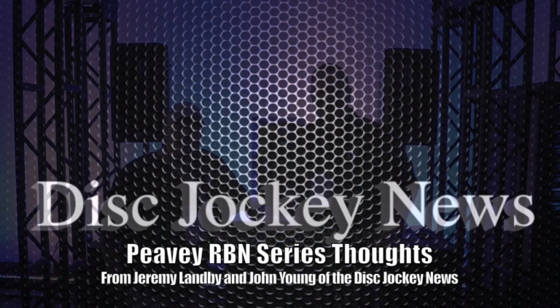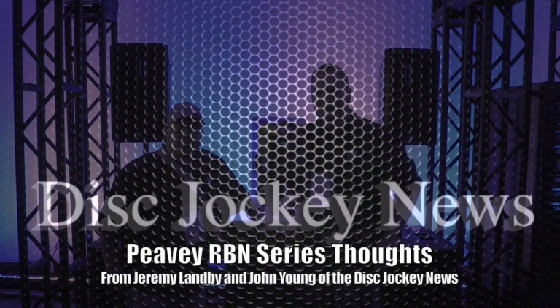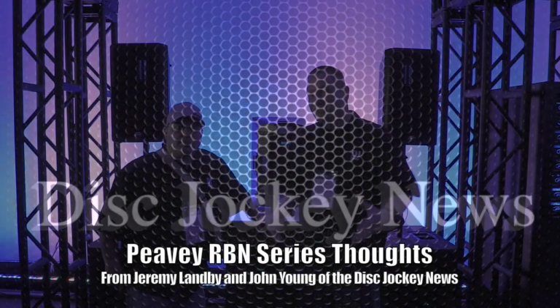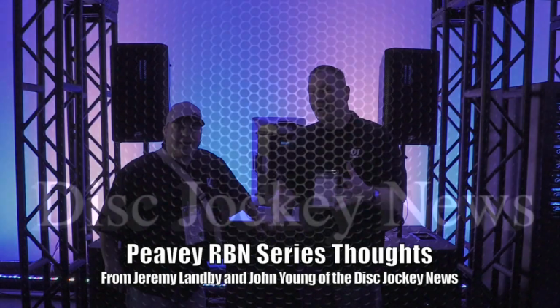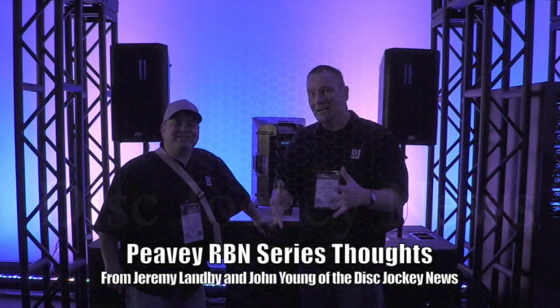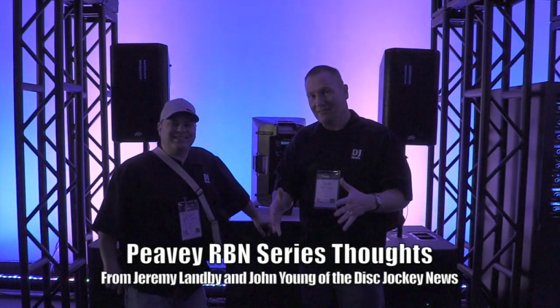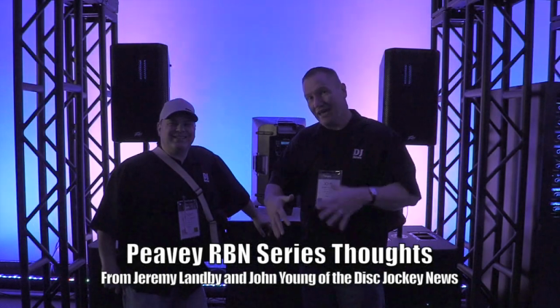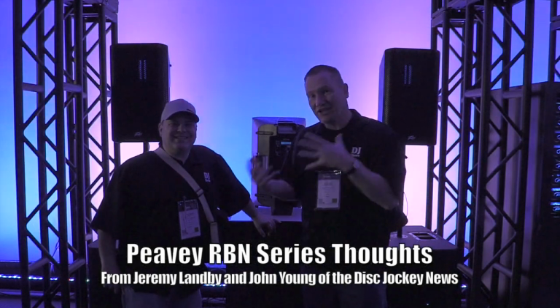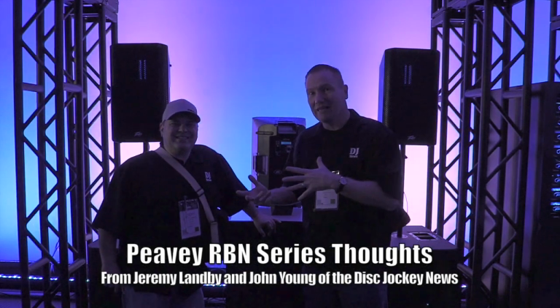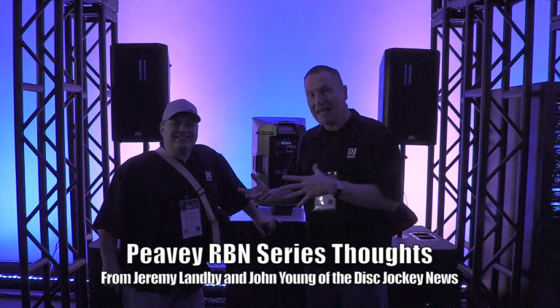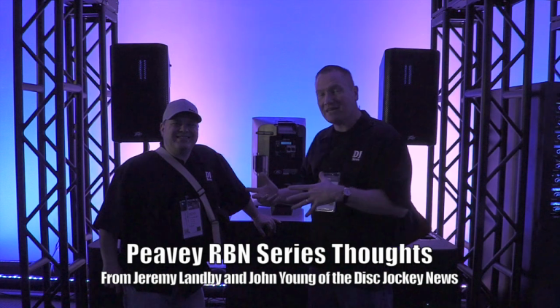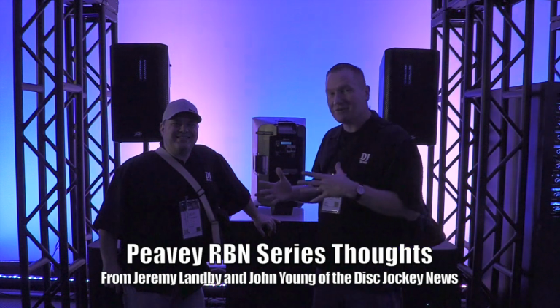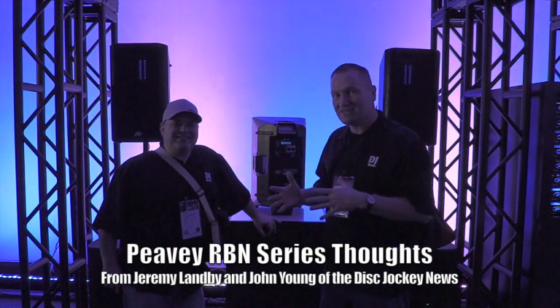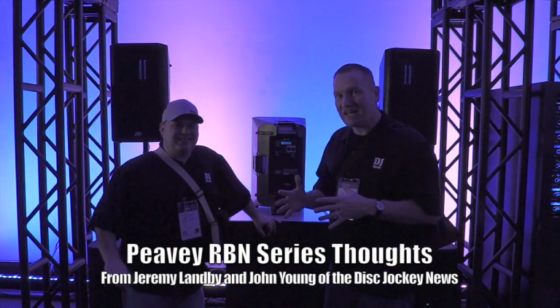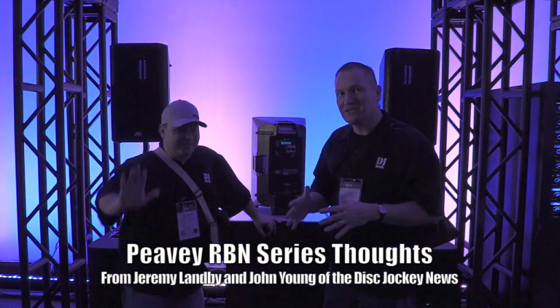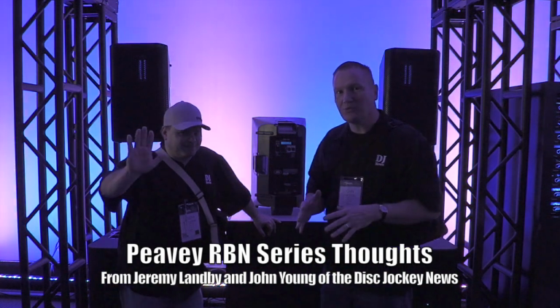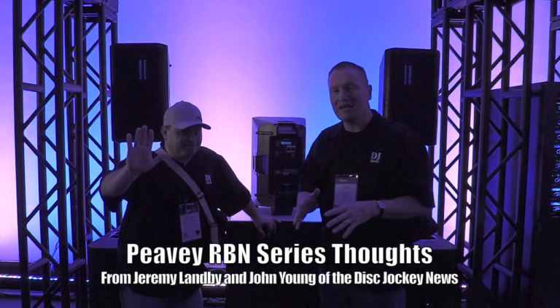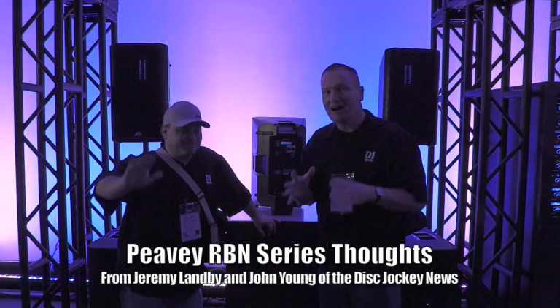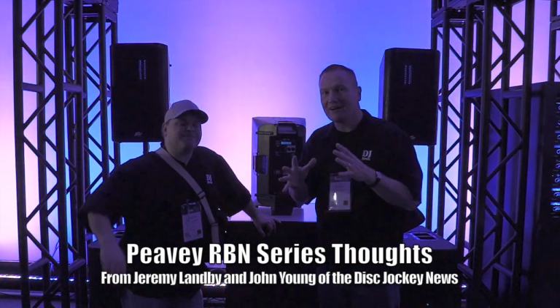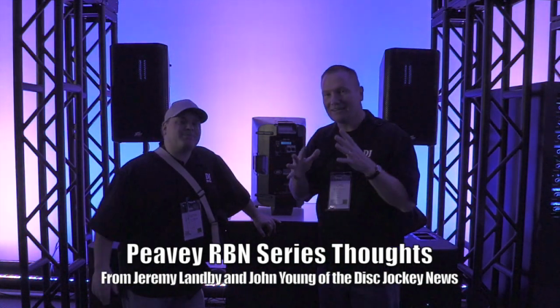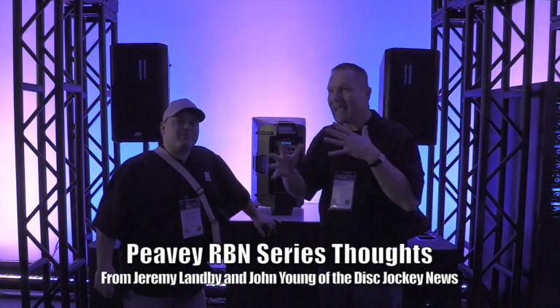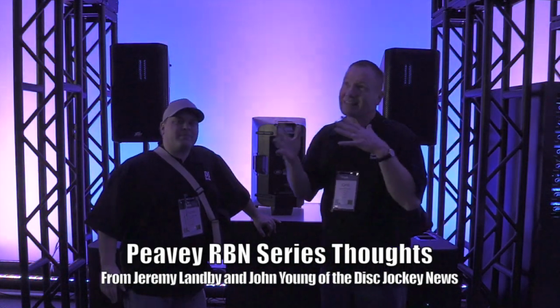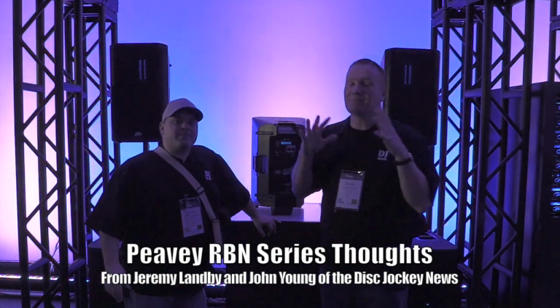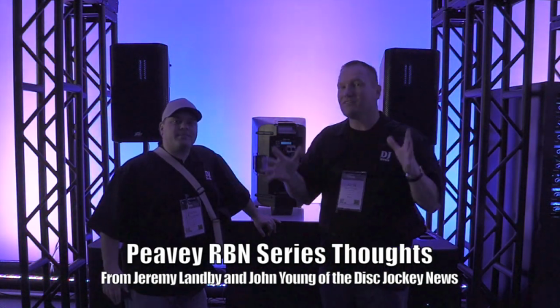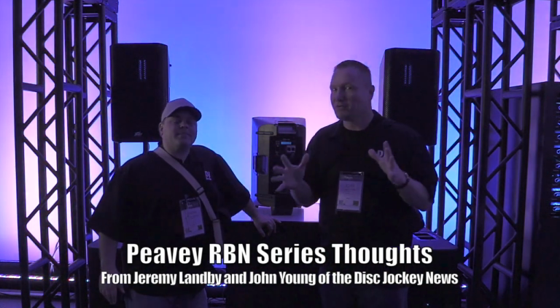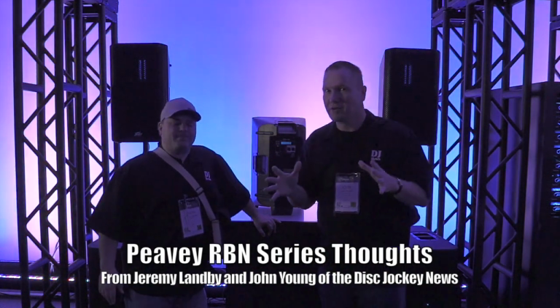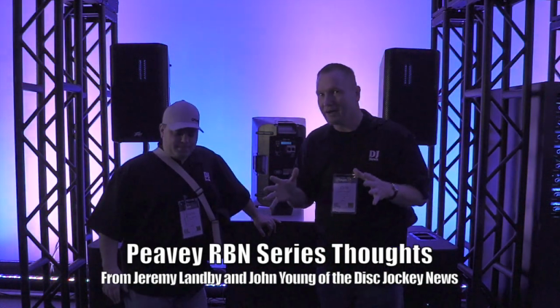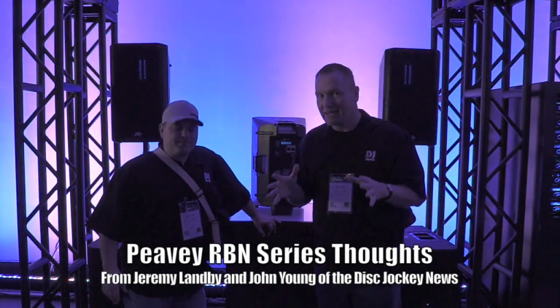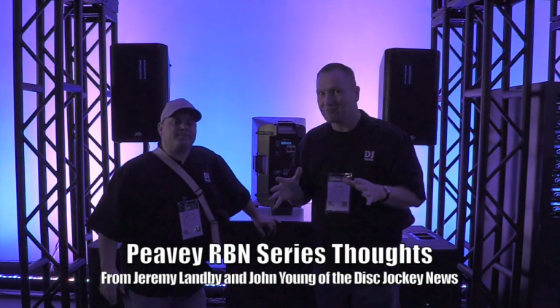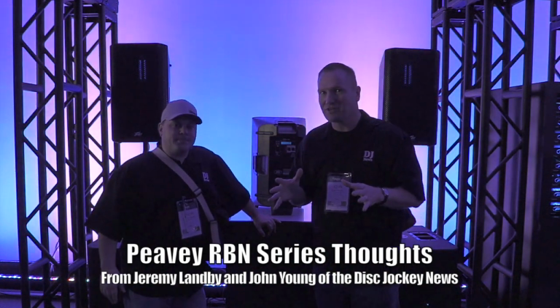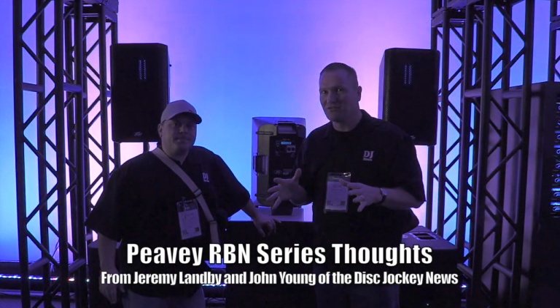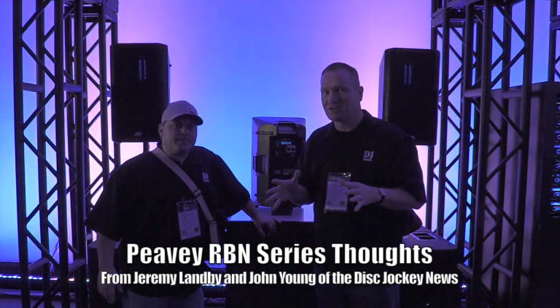This is John Young and Jeremy Lambie here with the ThisJackieNews. We are at the TV room here at NAMM 2014.